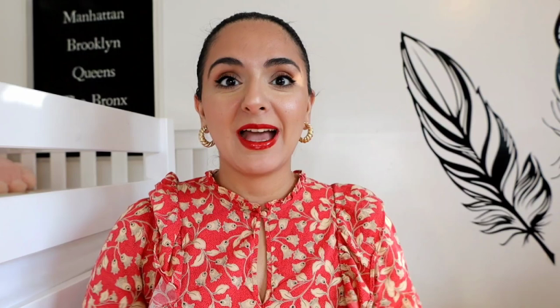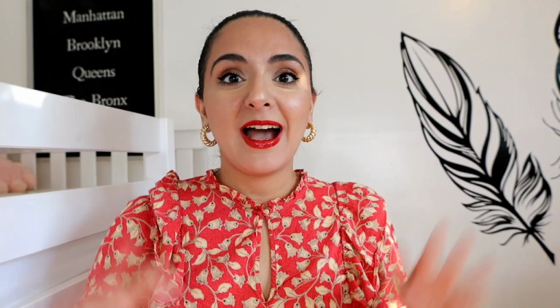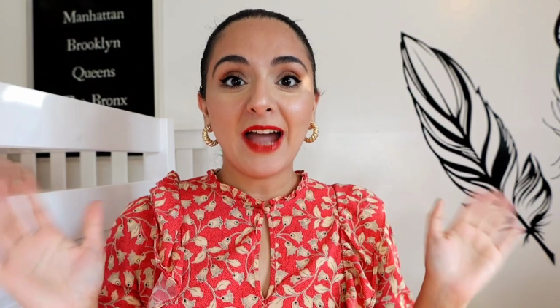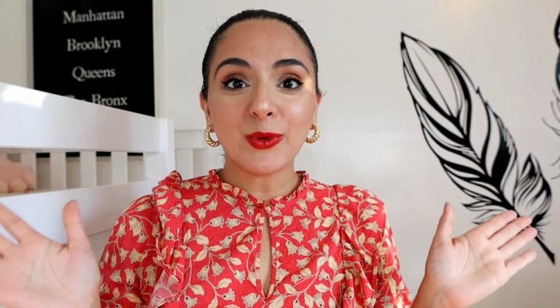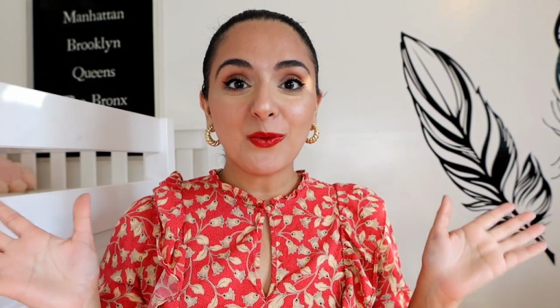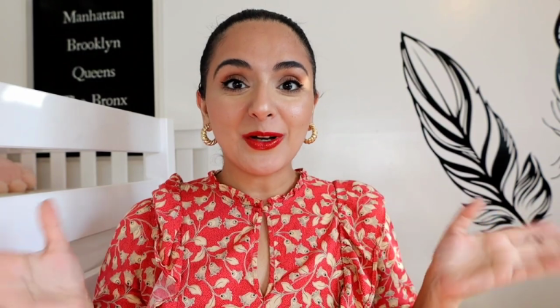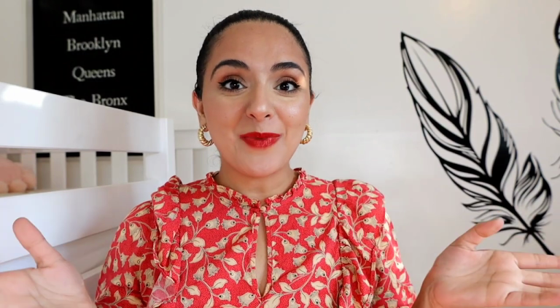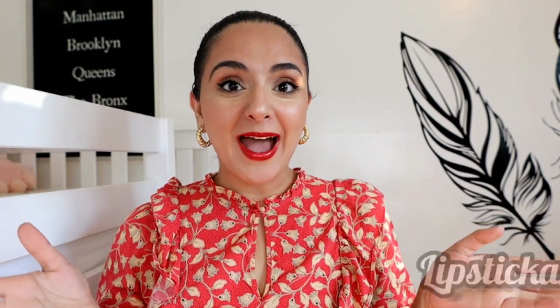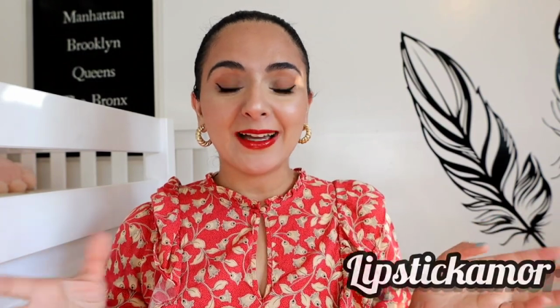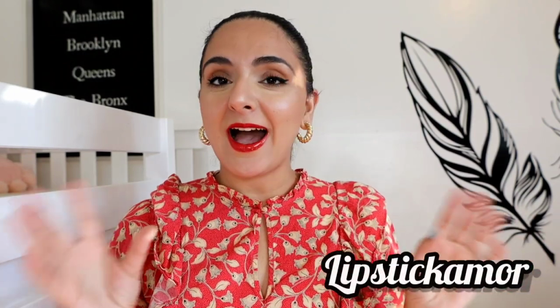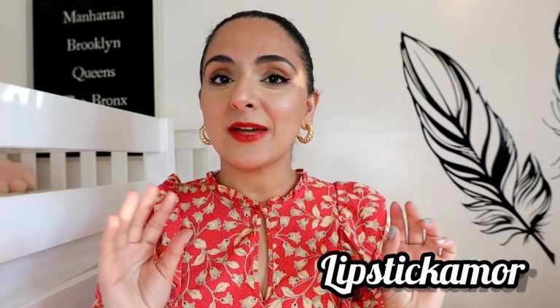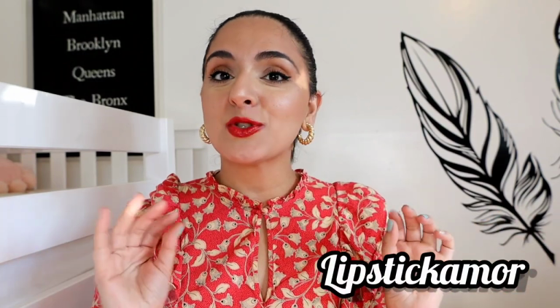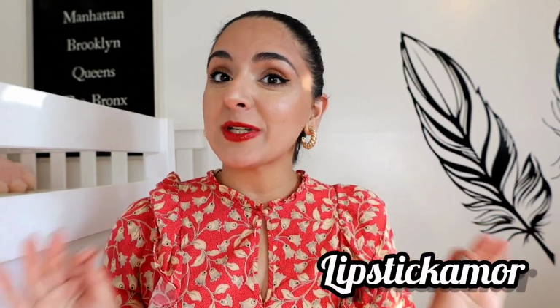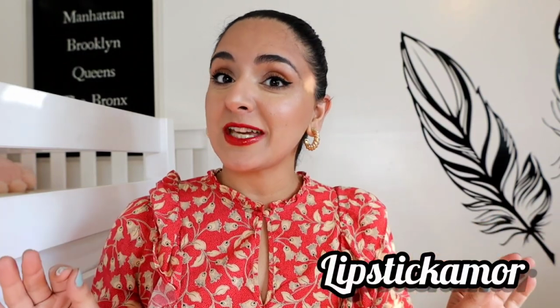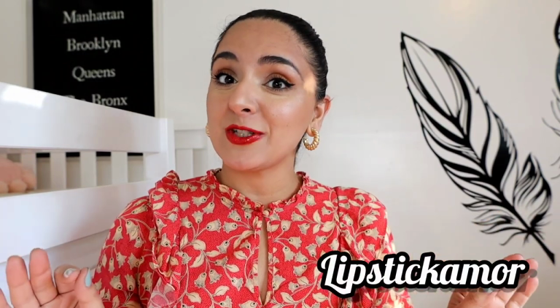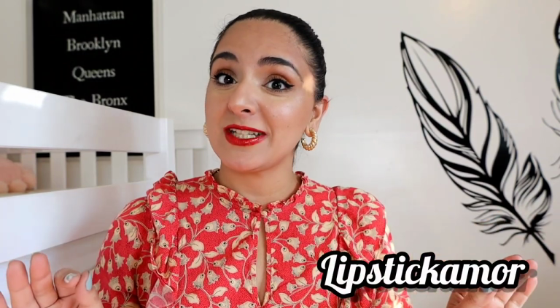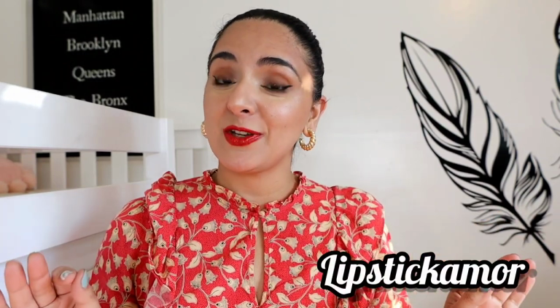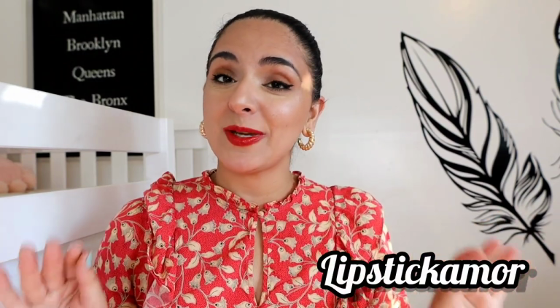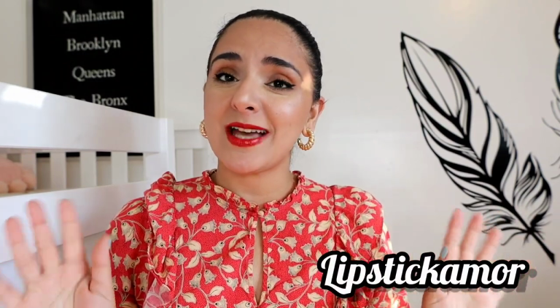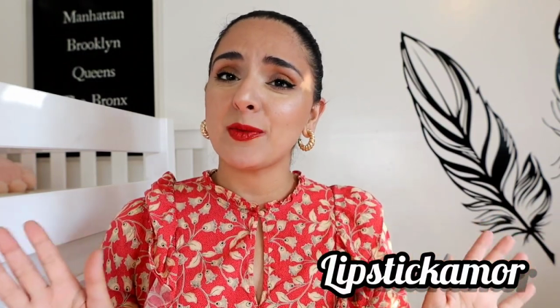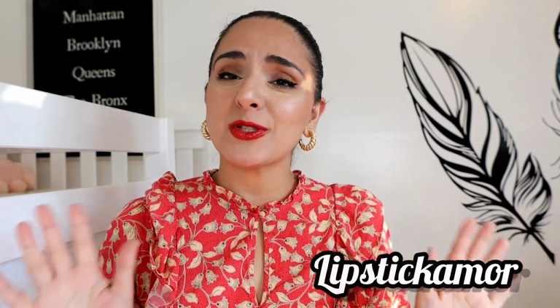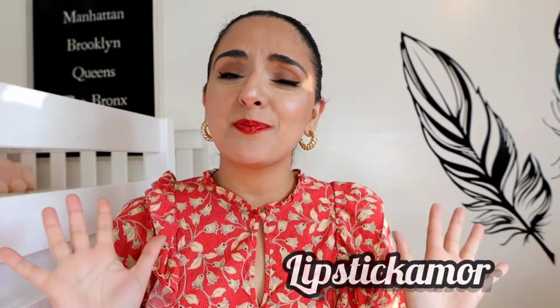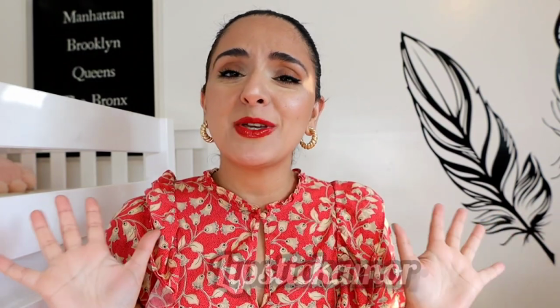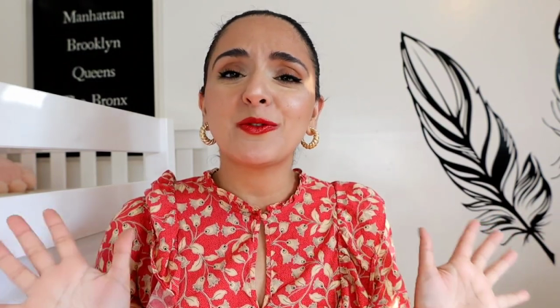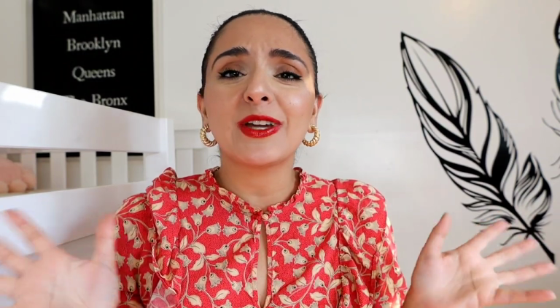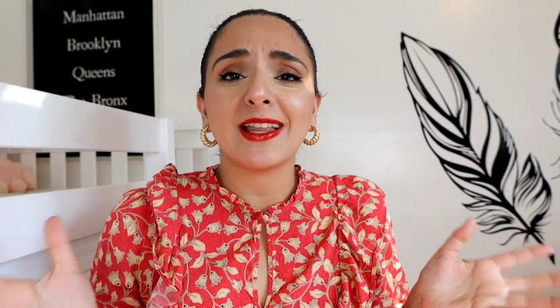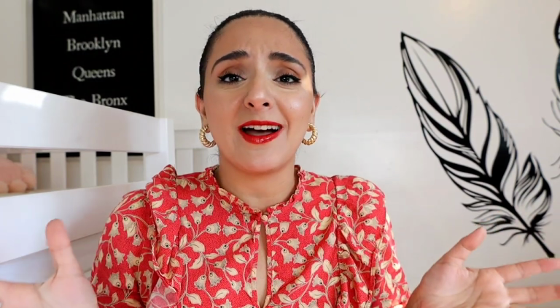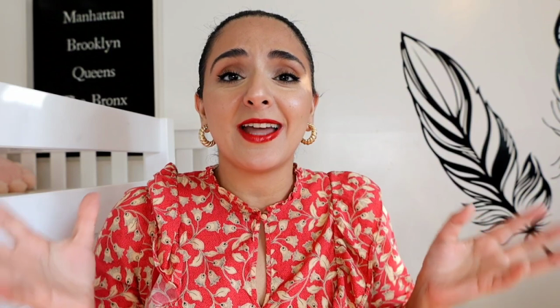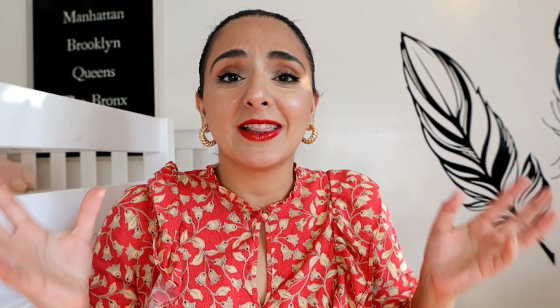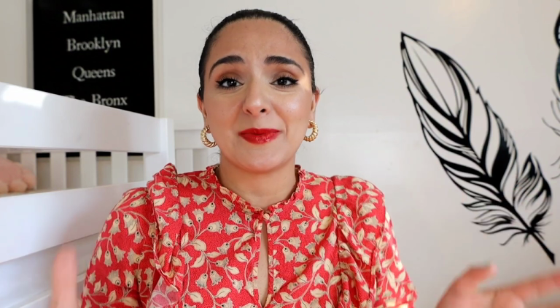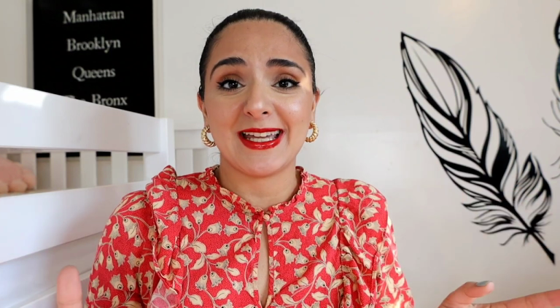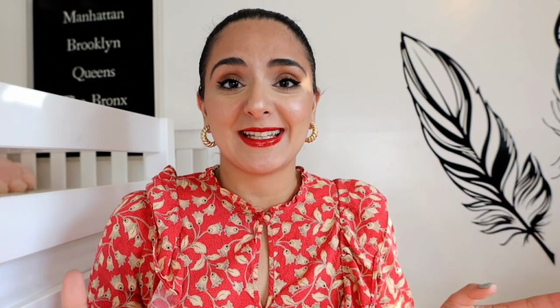Hi everyone, welcome back. I'm super excited for today's video because I have the most beautiful Guerlain lipsticks.